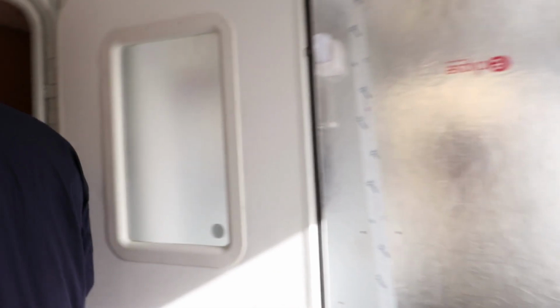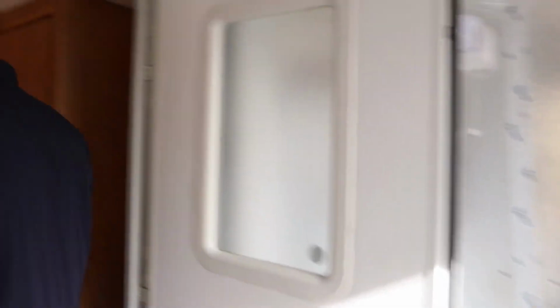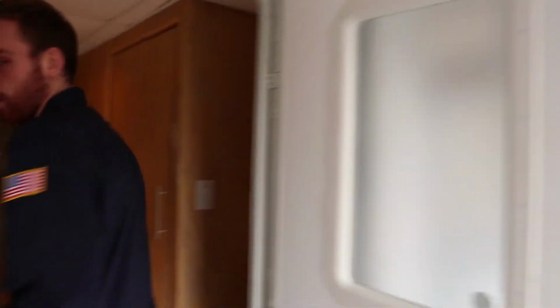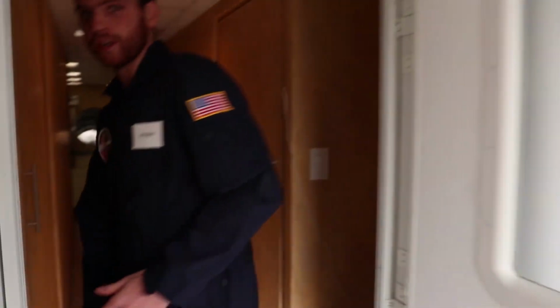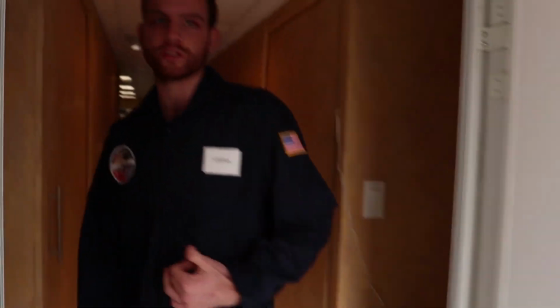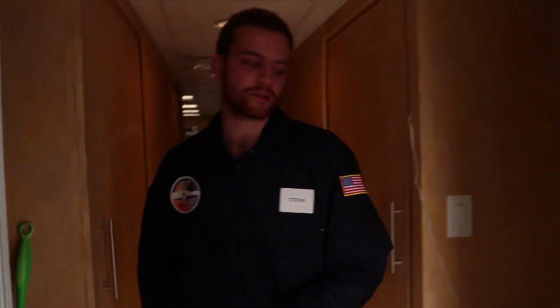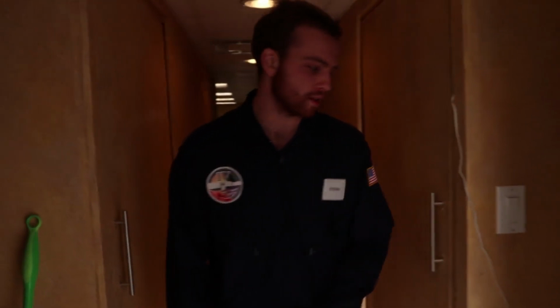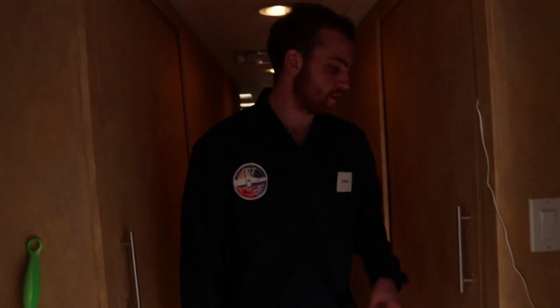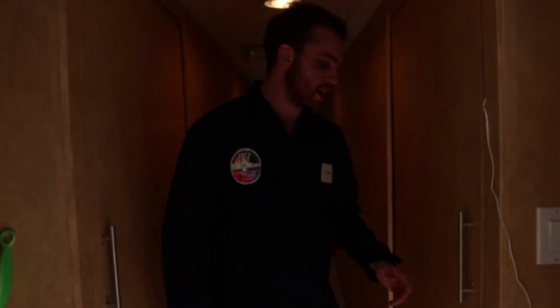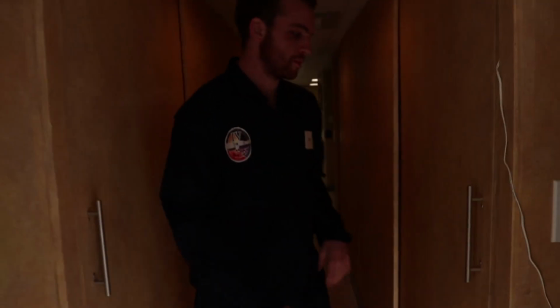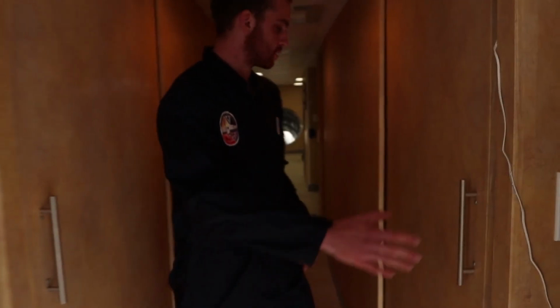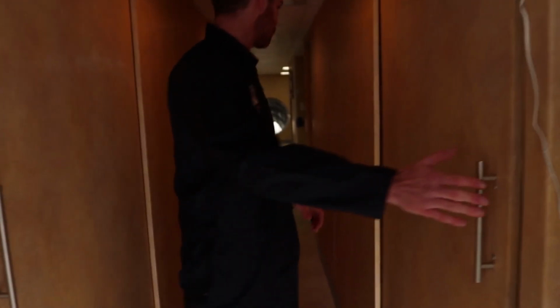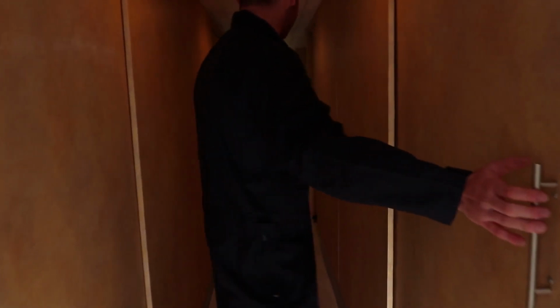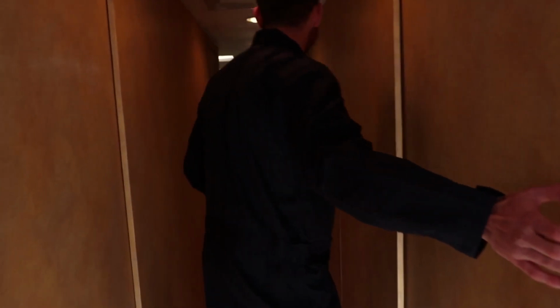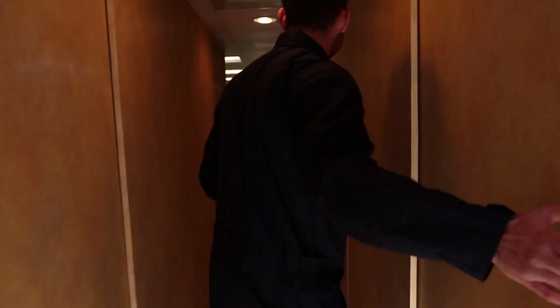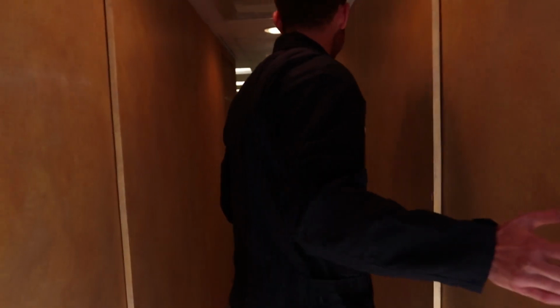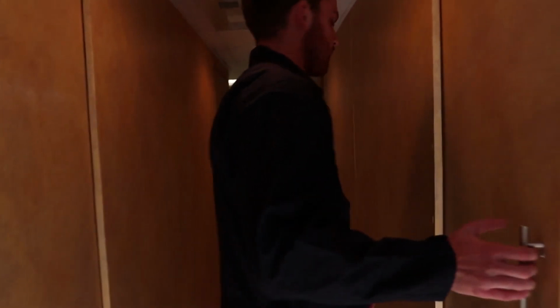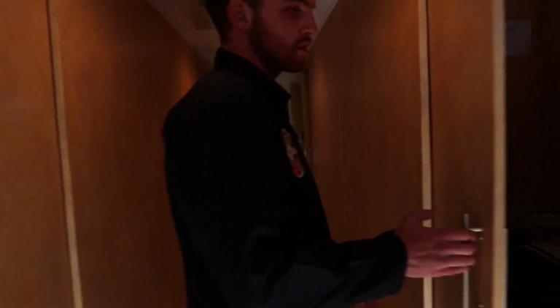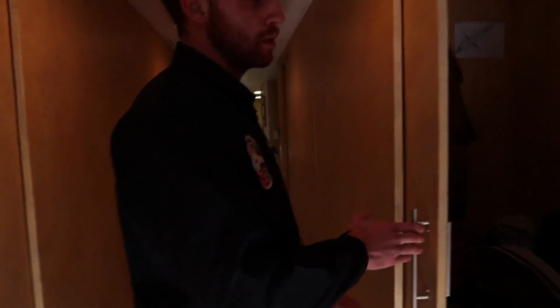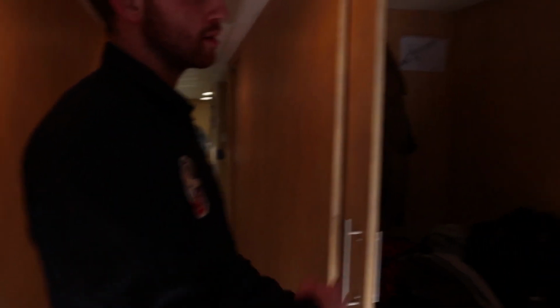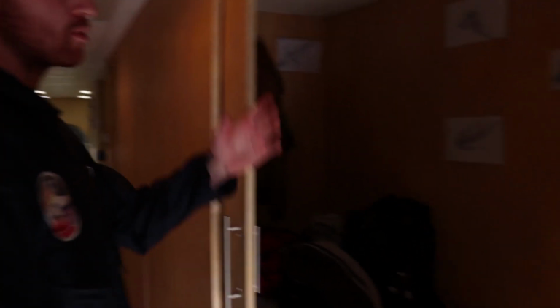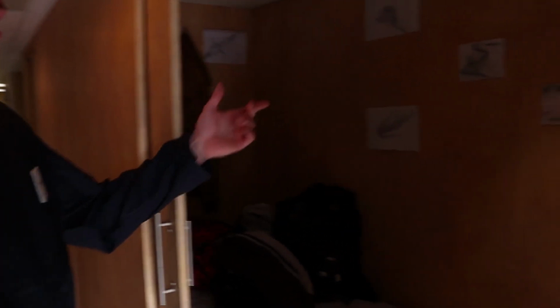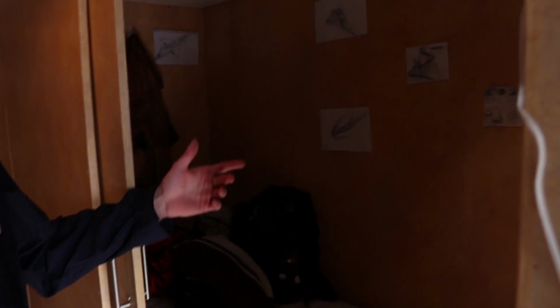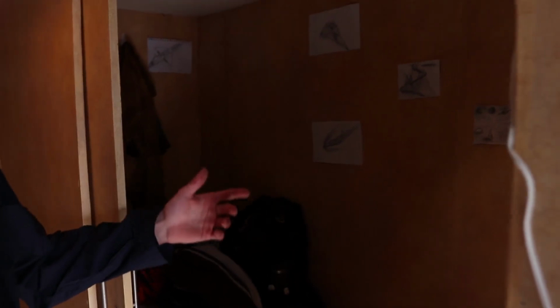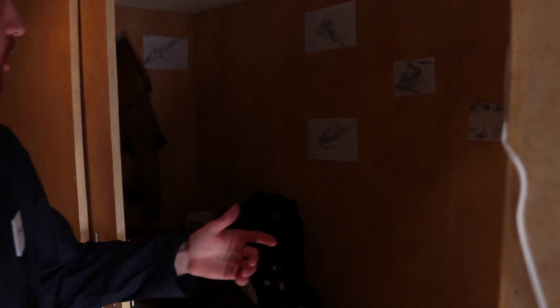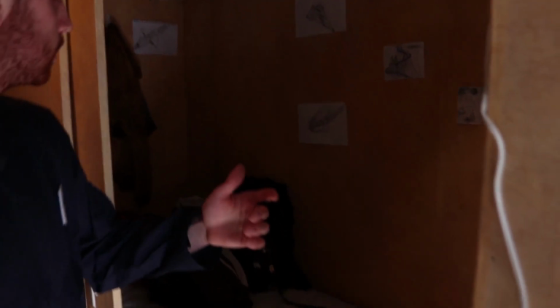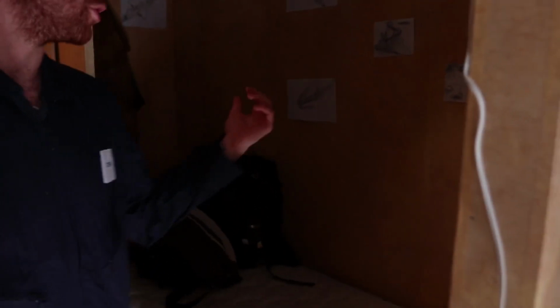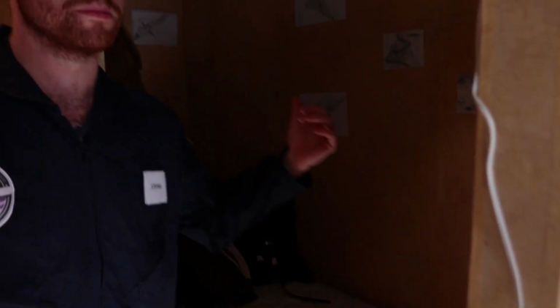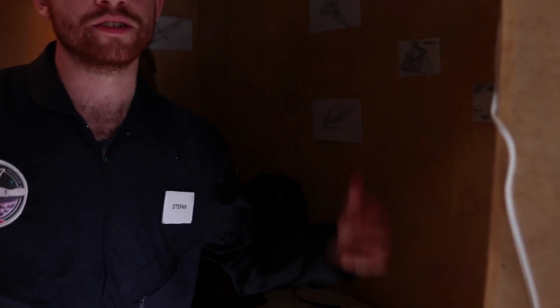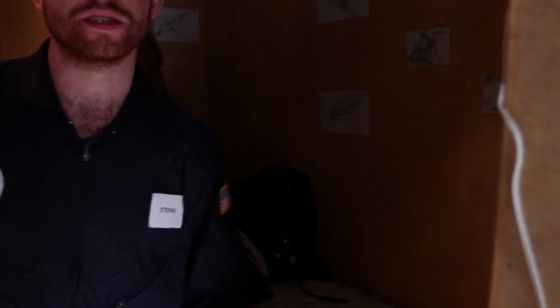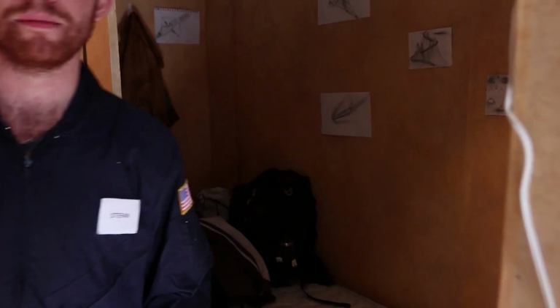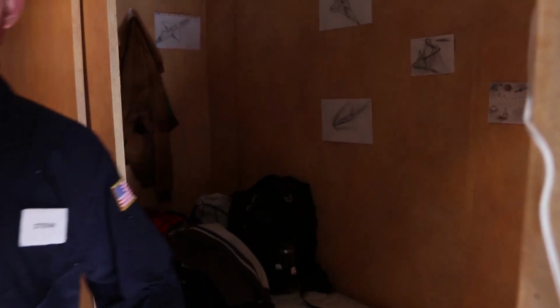This is the core module. This is where we spent a lot of our time. This is the sleeping bunks — this is where I slept. I drew some pictures because I got bored.